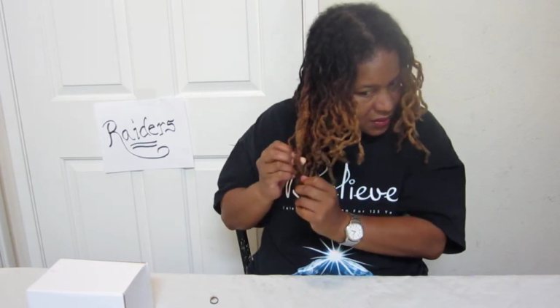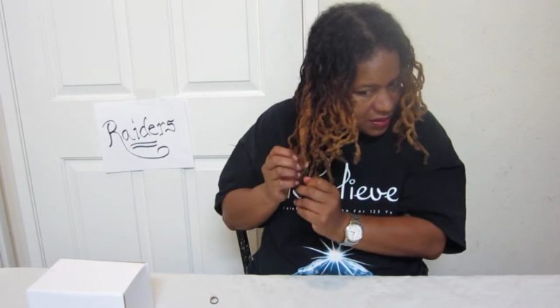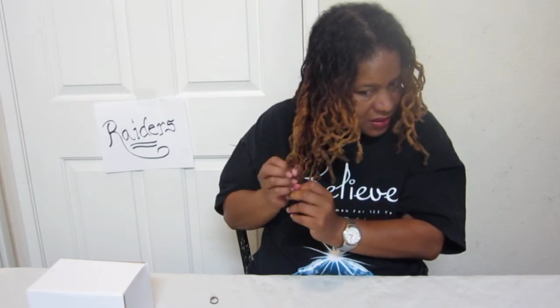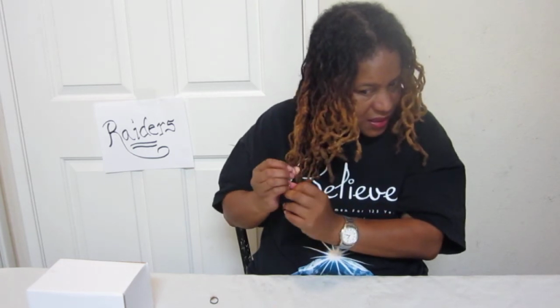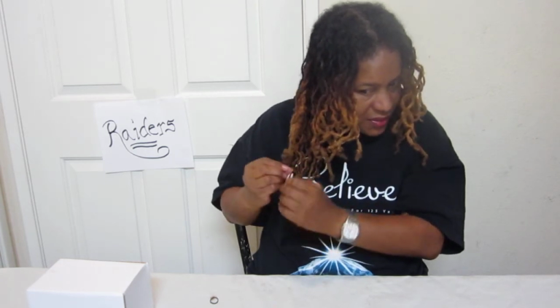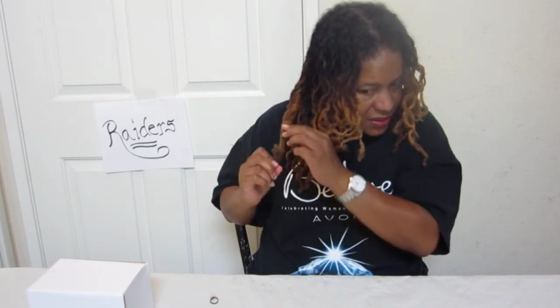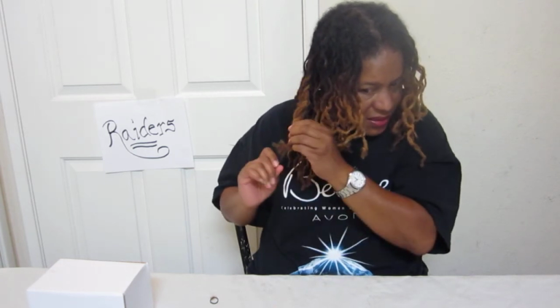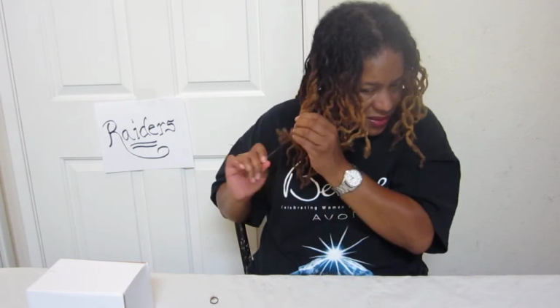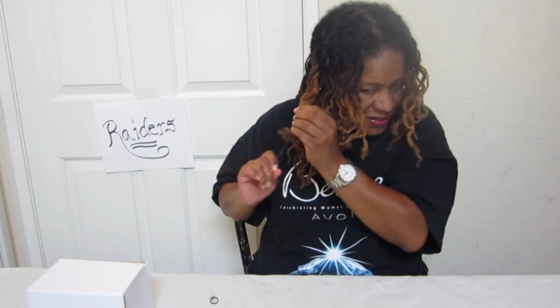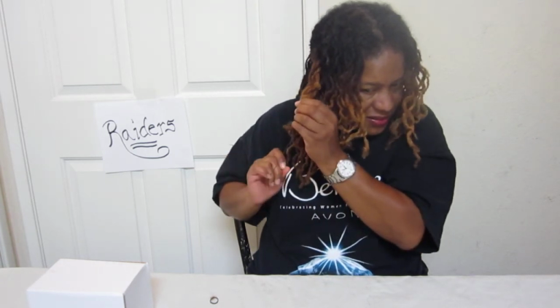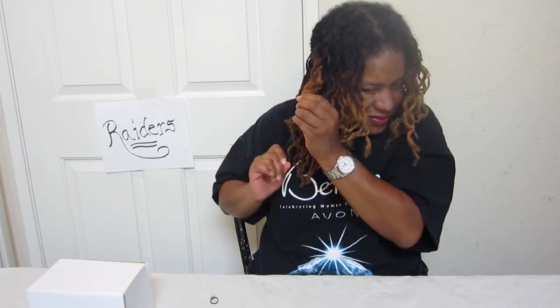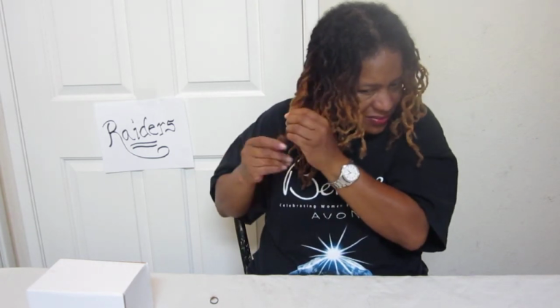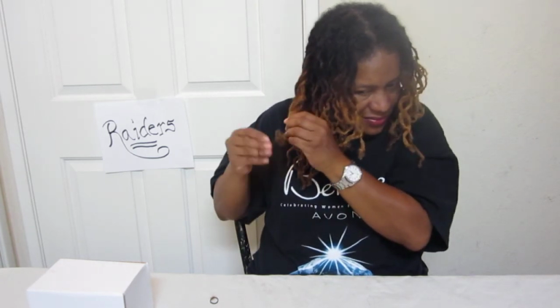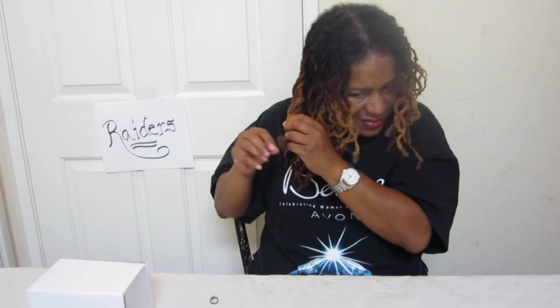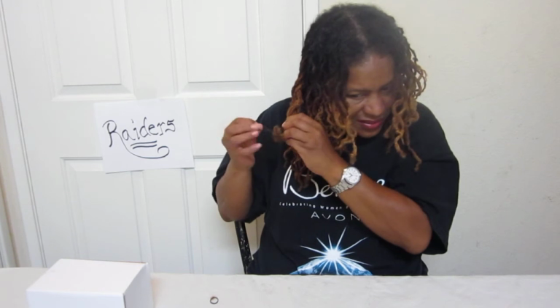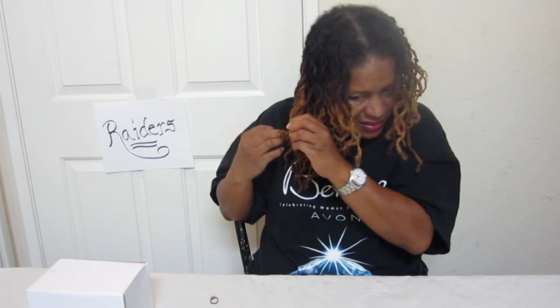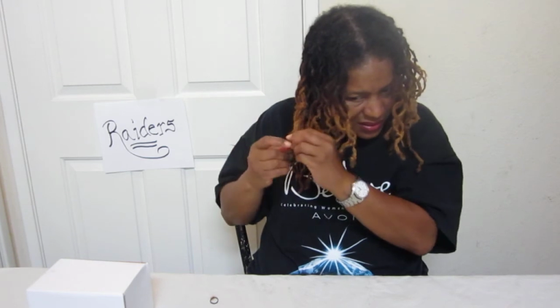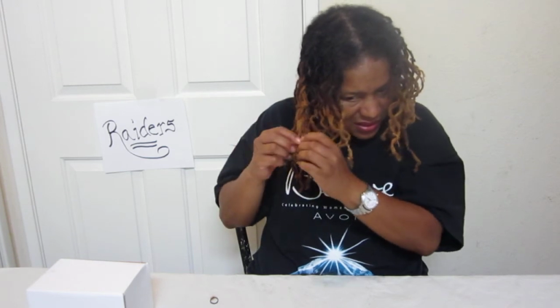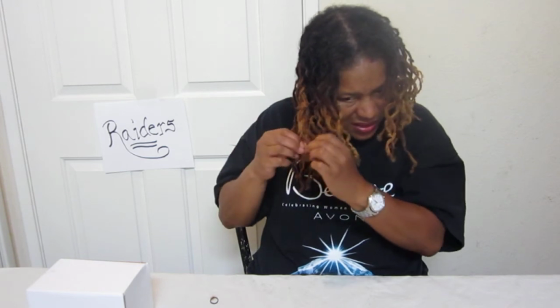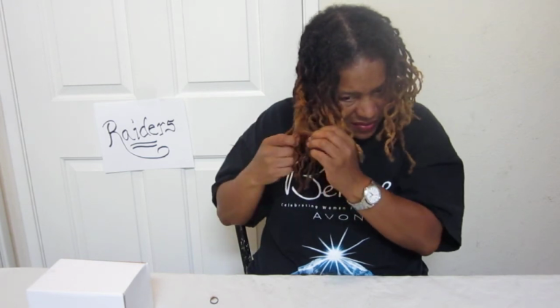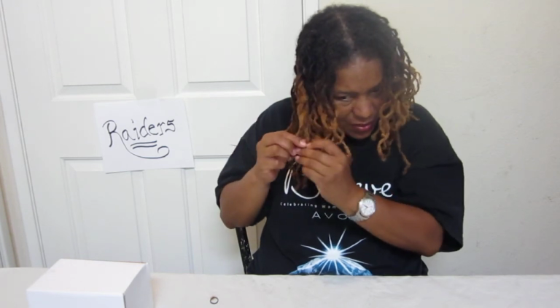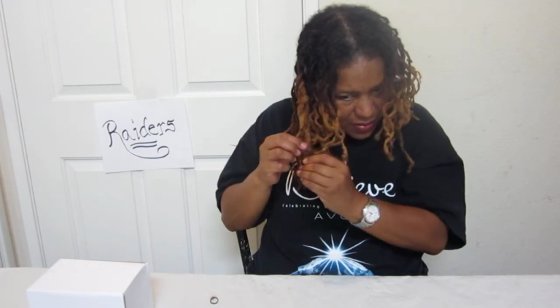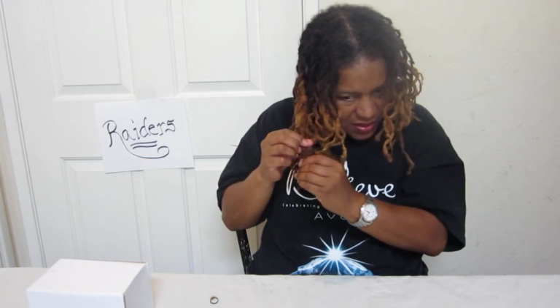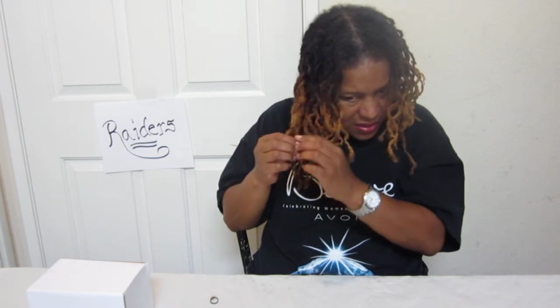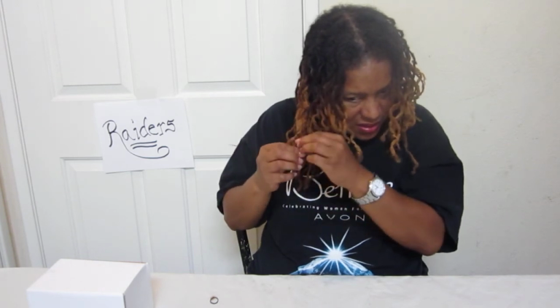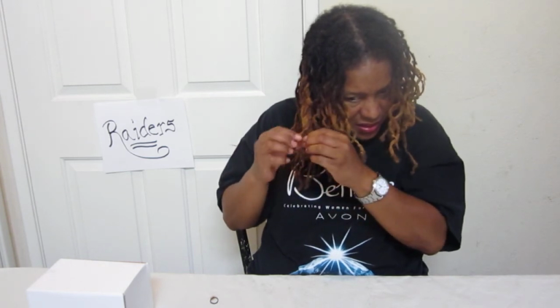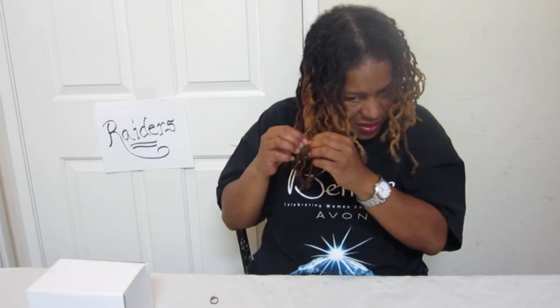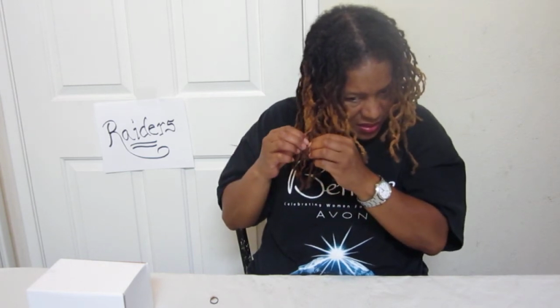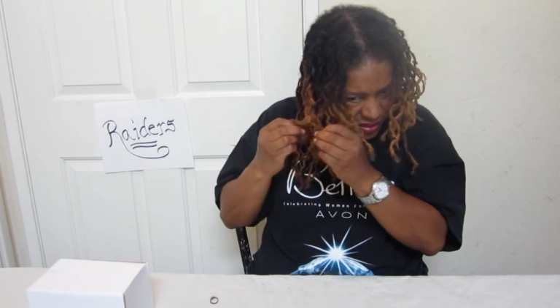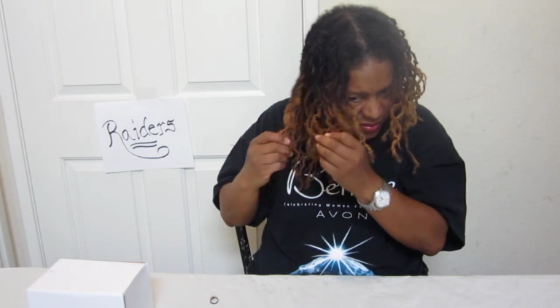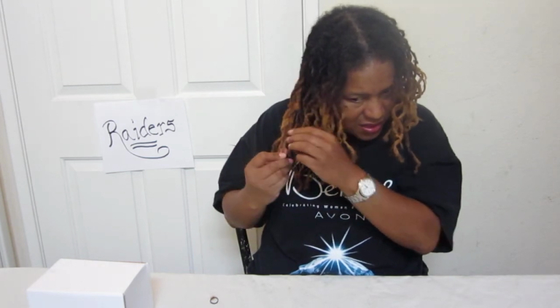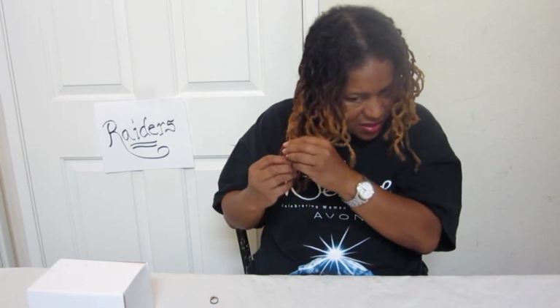Okay, I was done. I hate having the rubber bands in my hair.